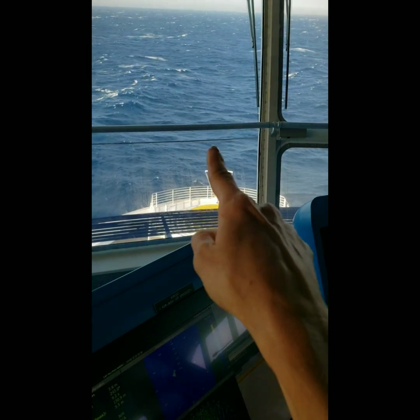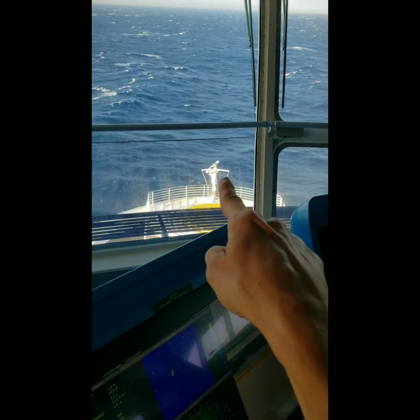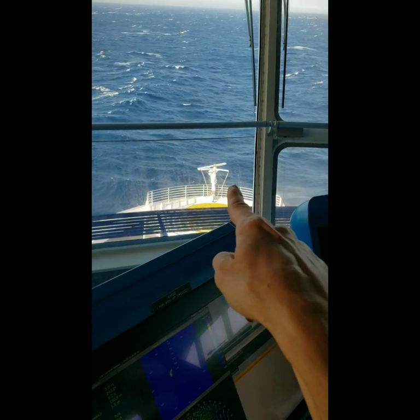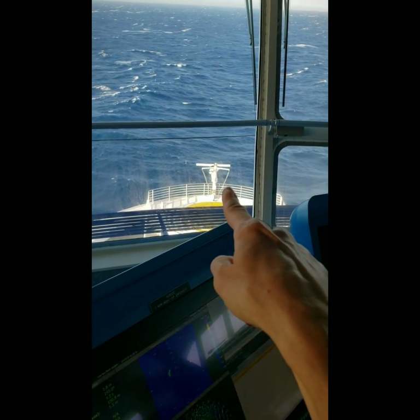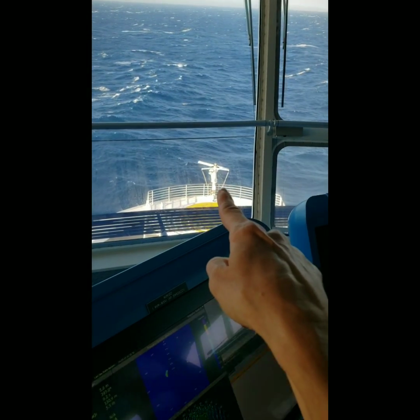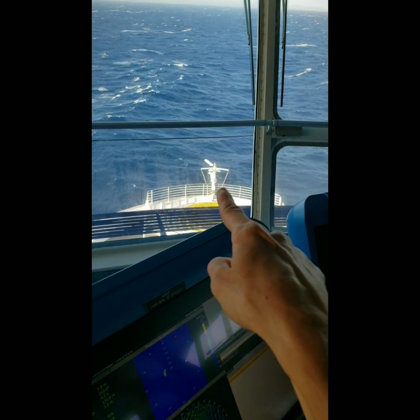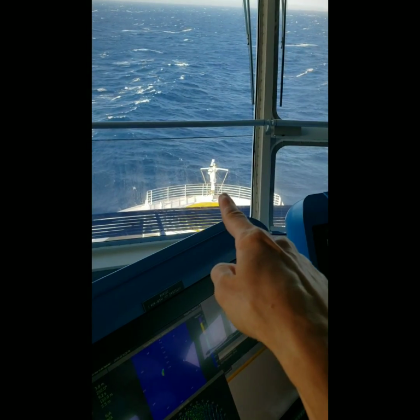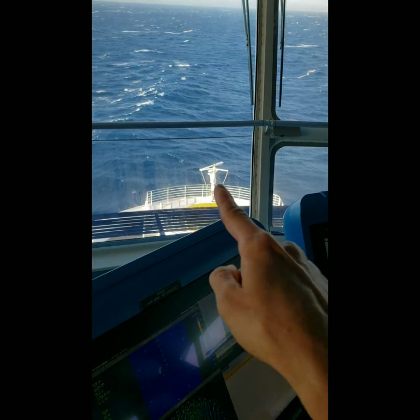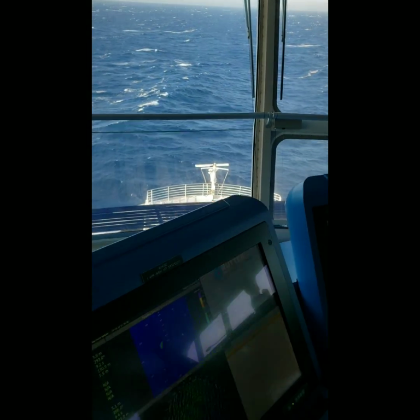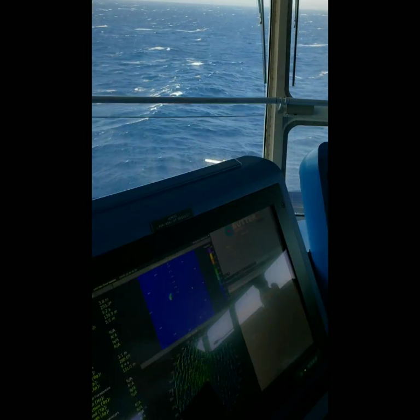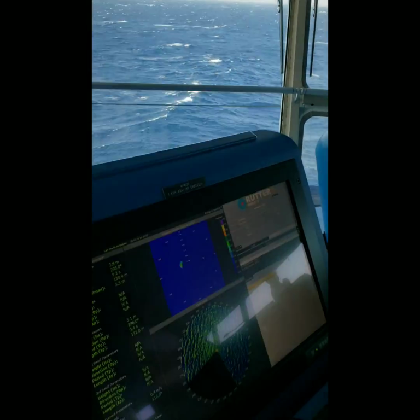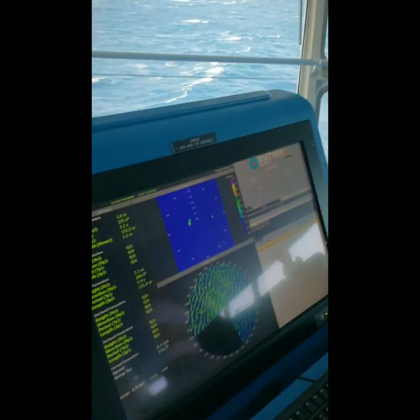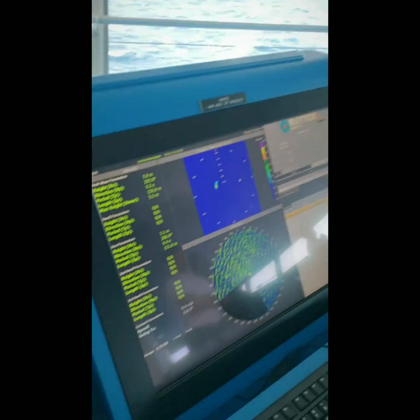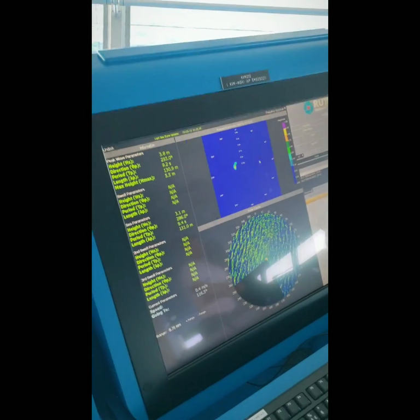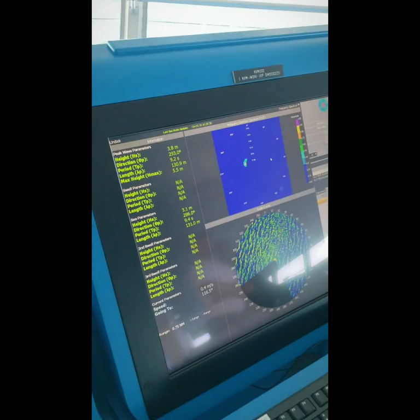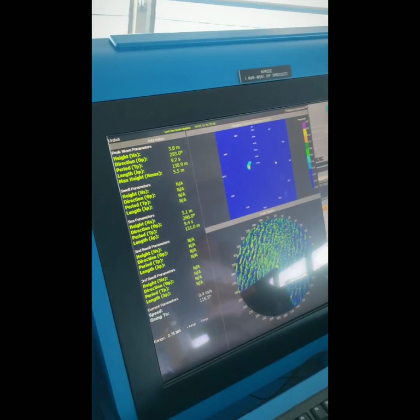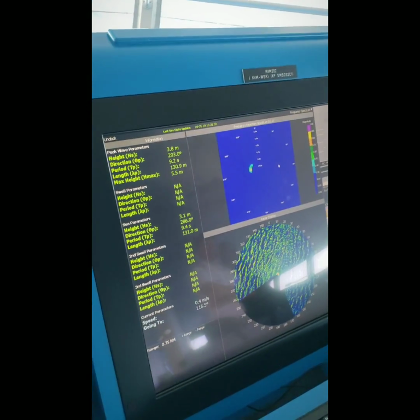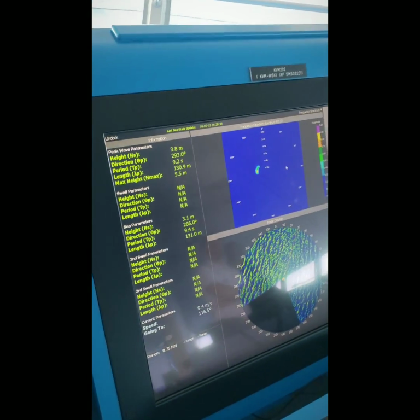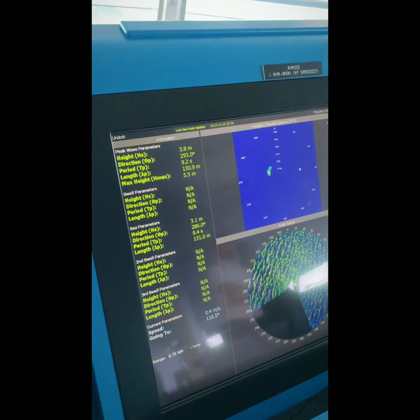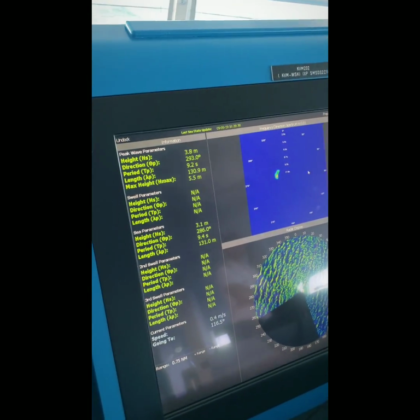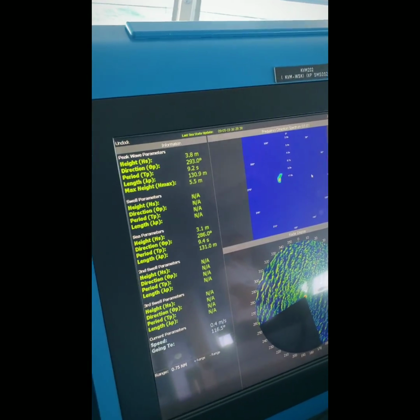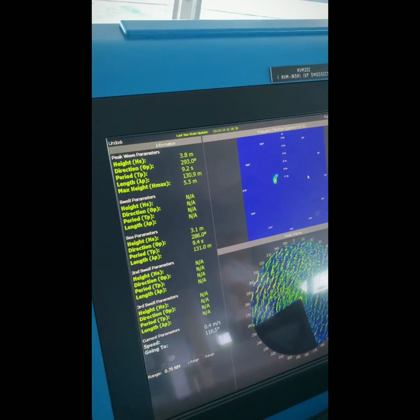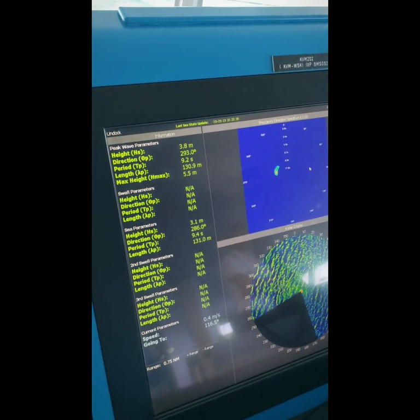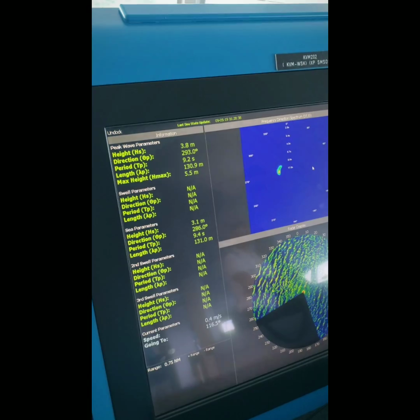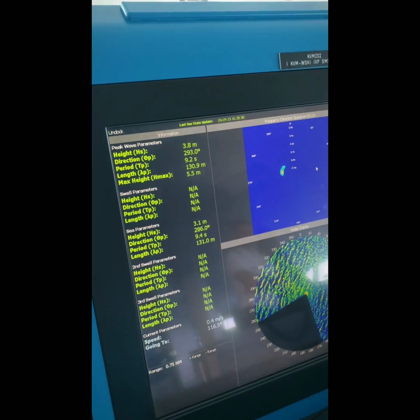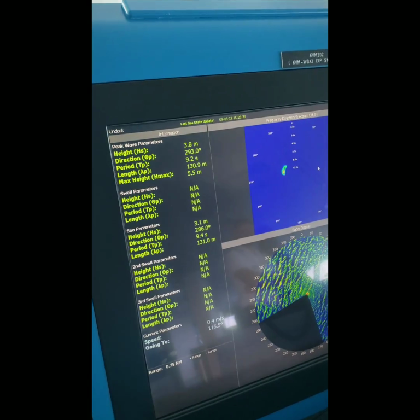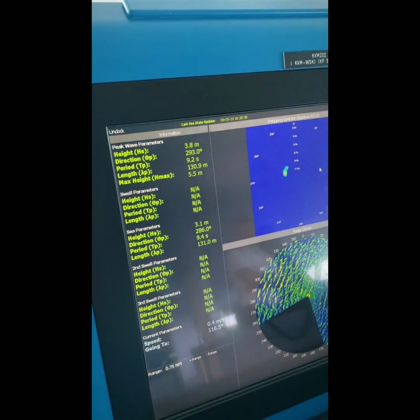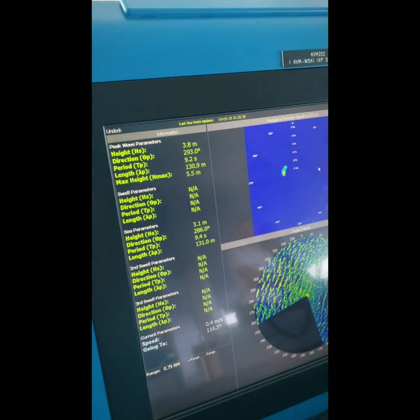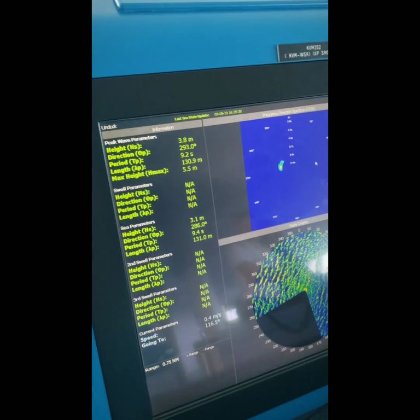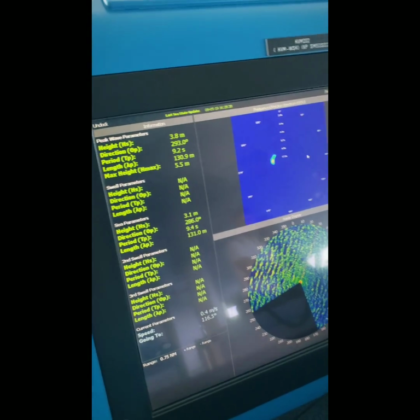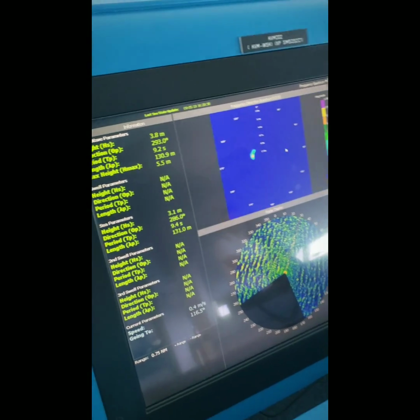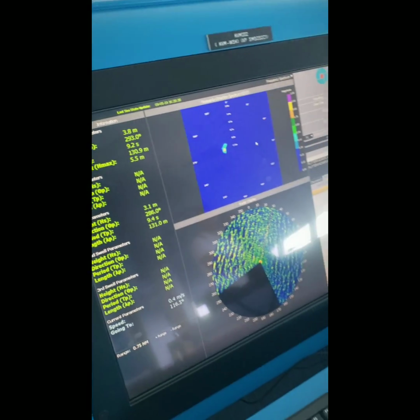Using the bow radar forward, on the bridge we can get information about the waves — for example, the height and direction that they come from.